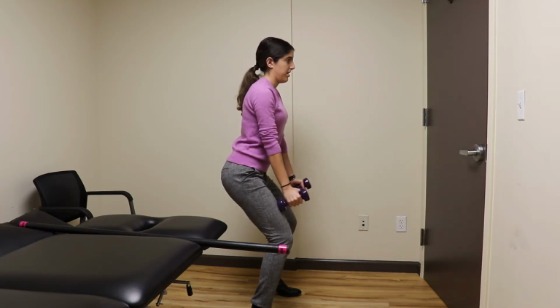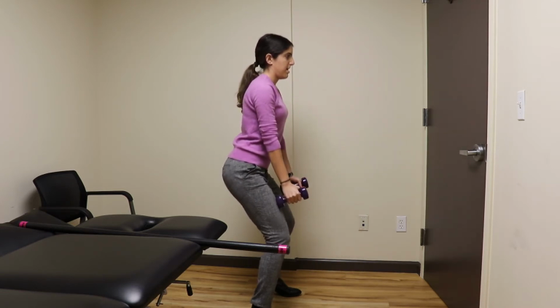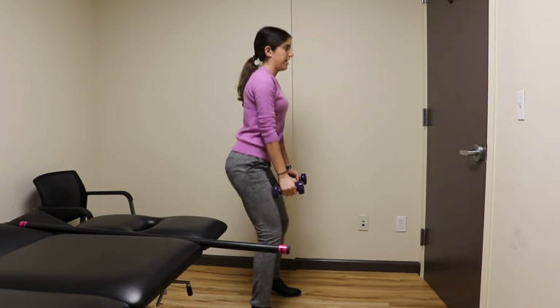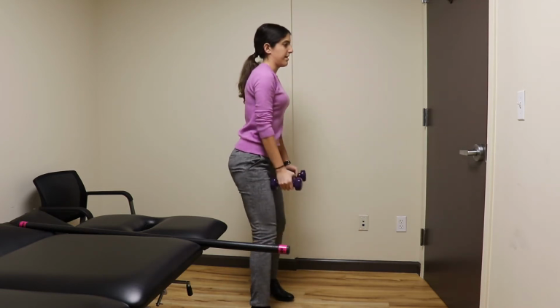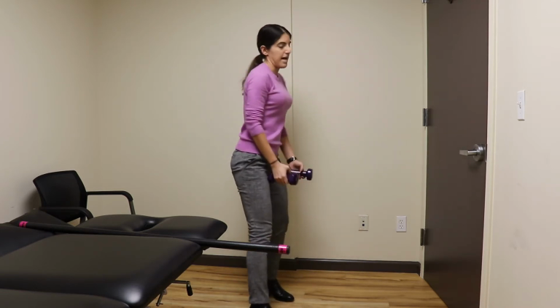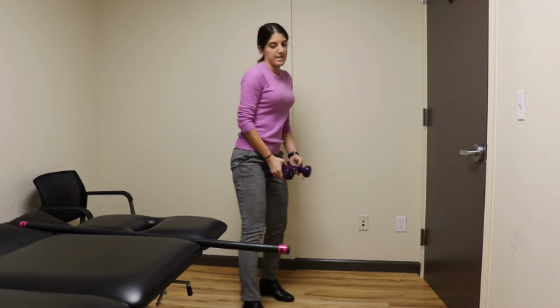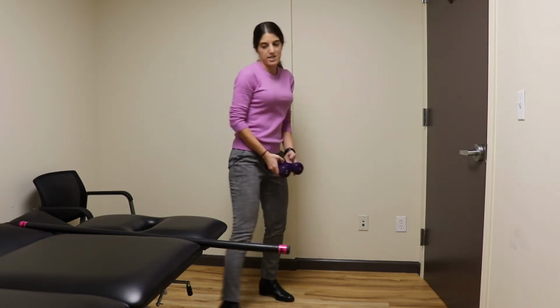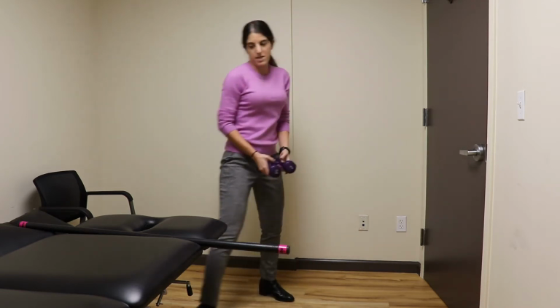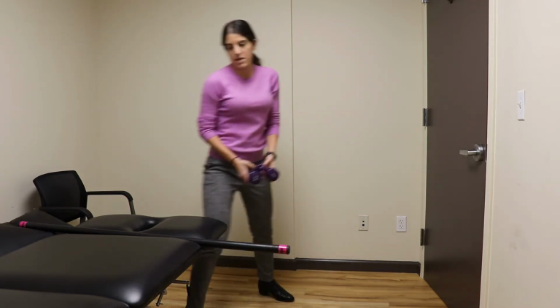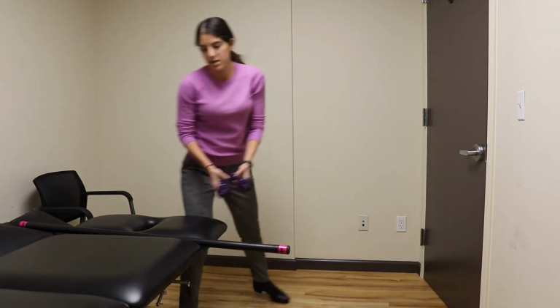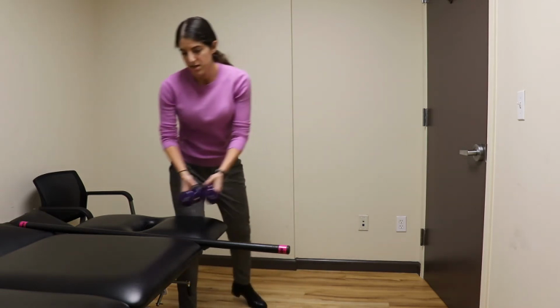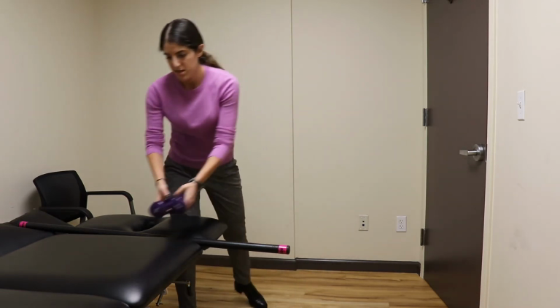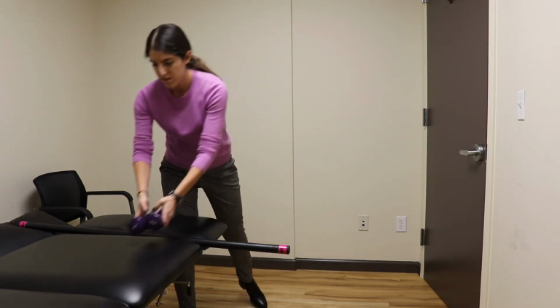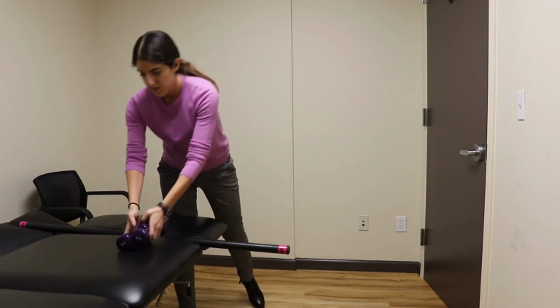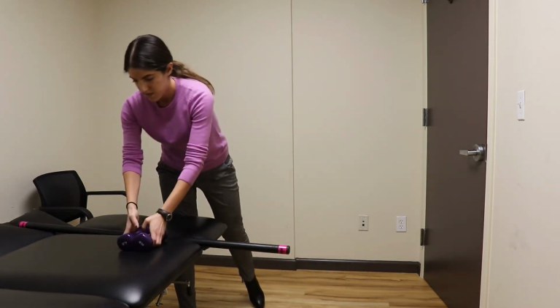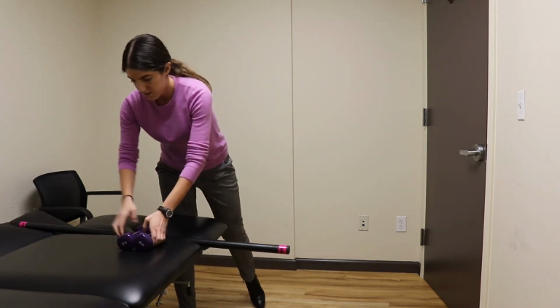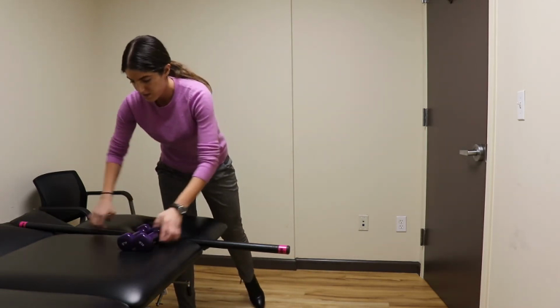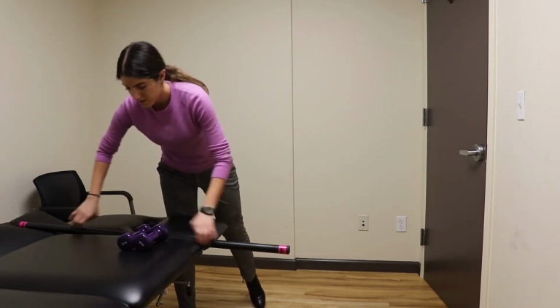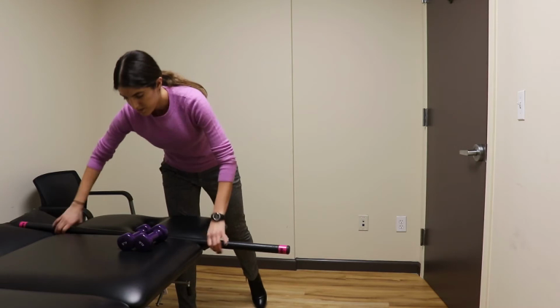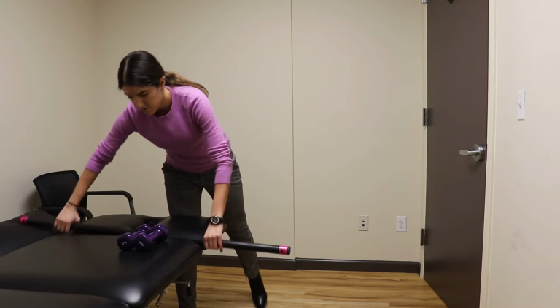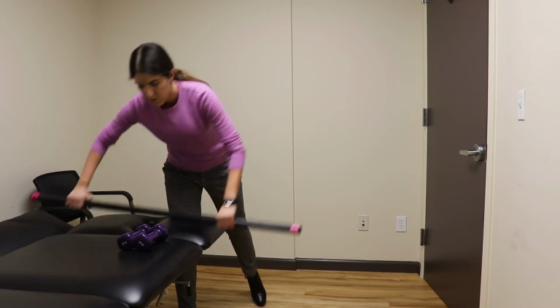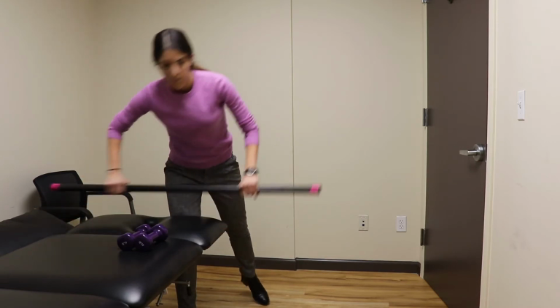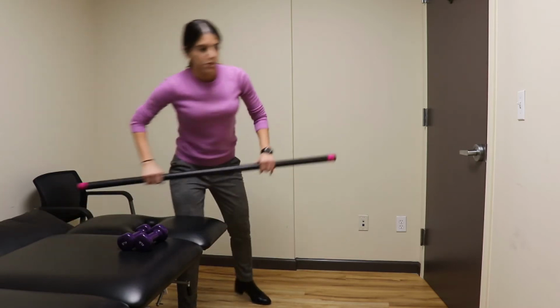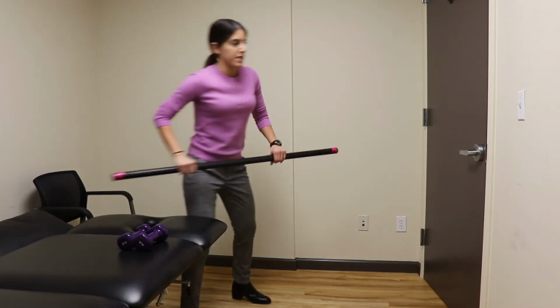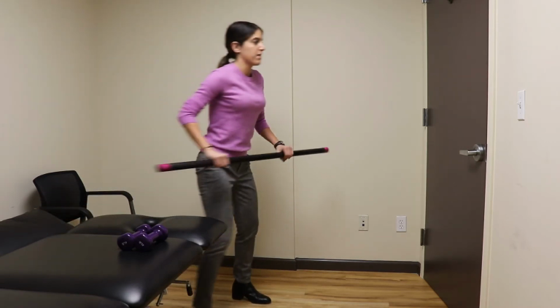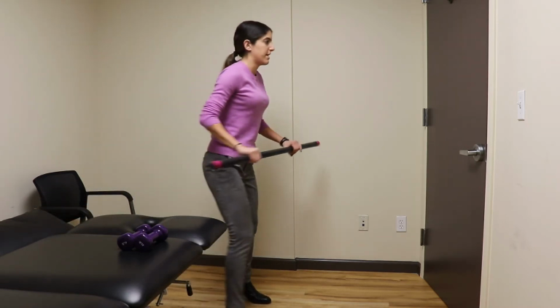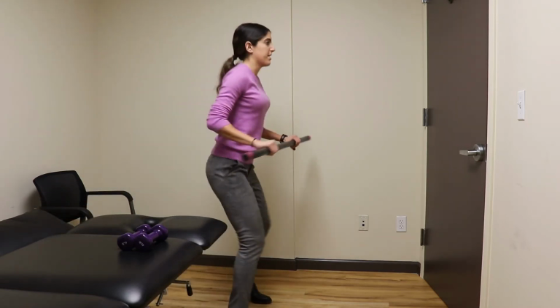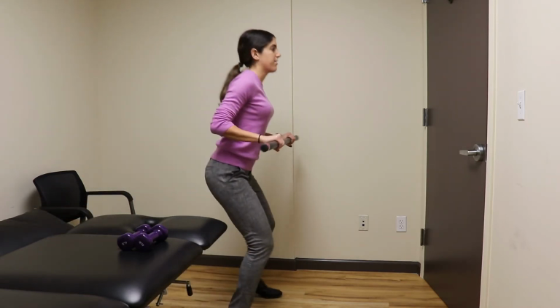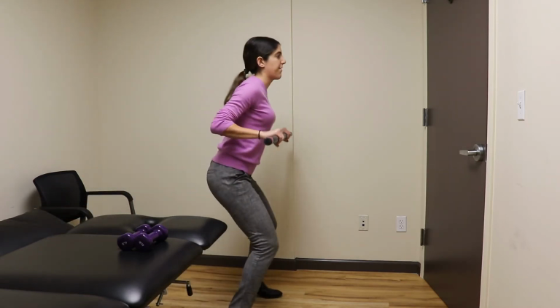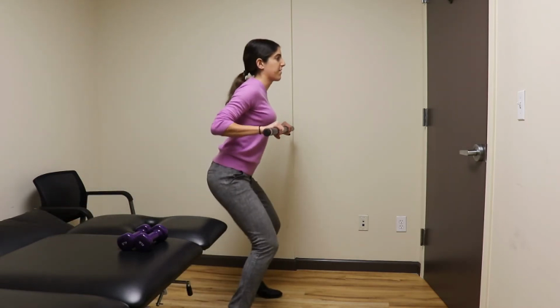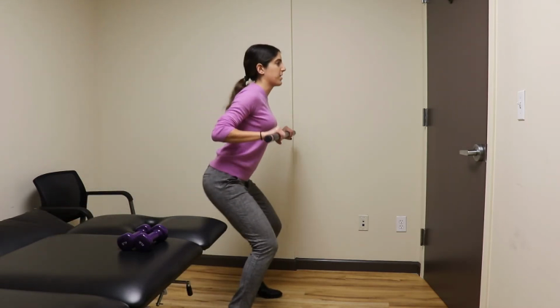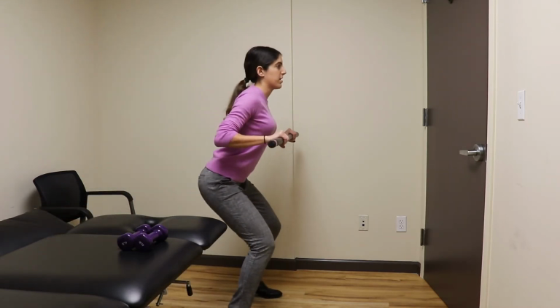And then lastly, you could do pushing the weight away from you.